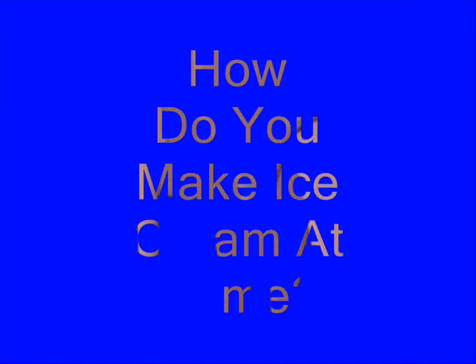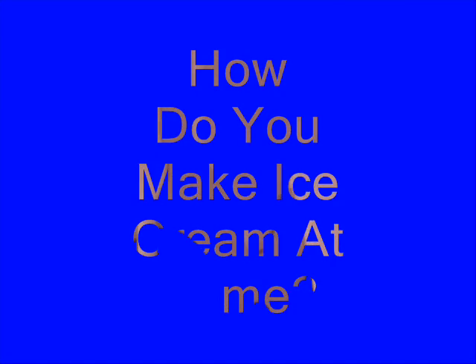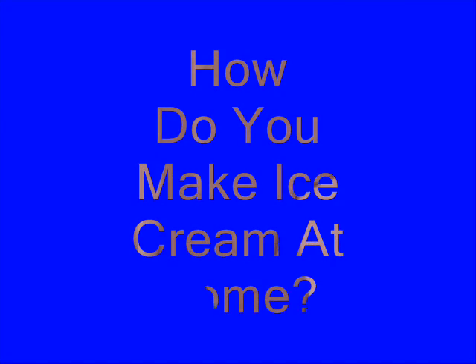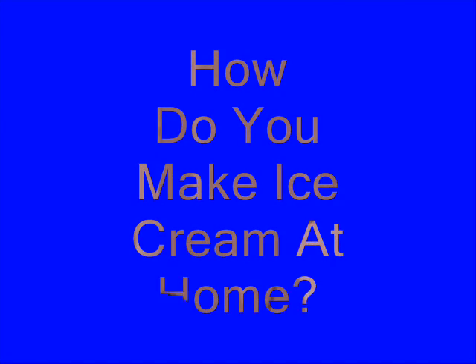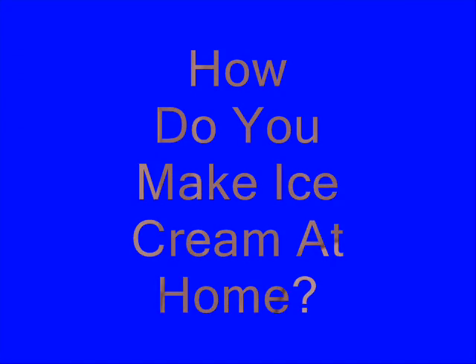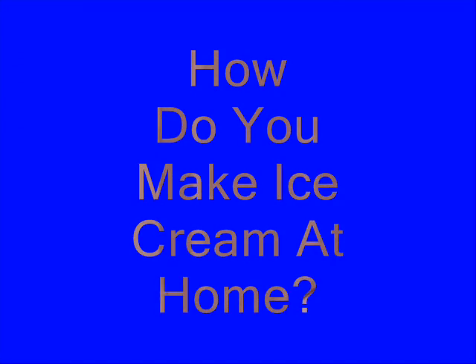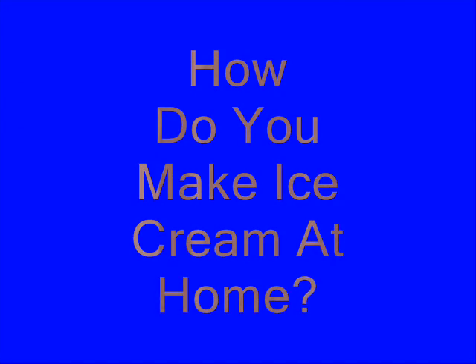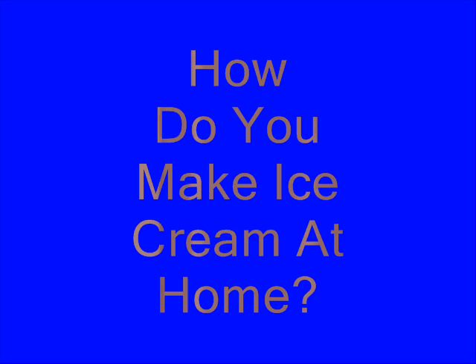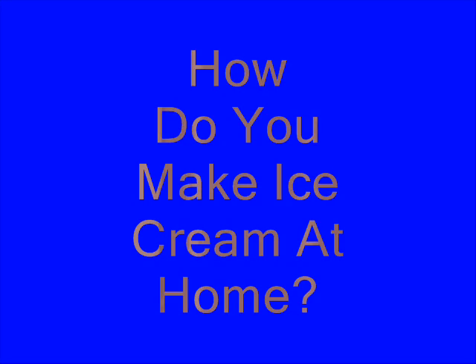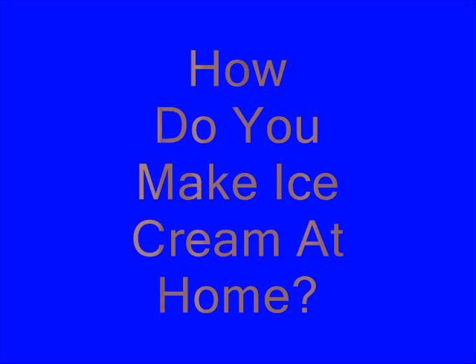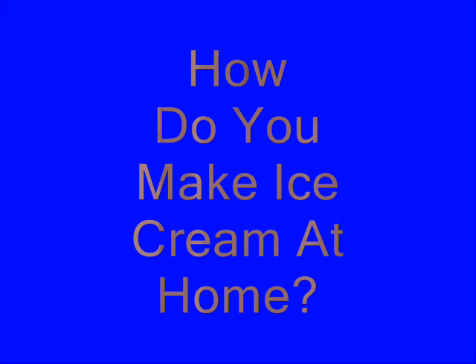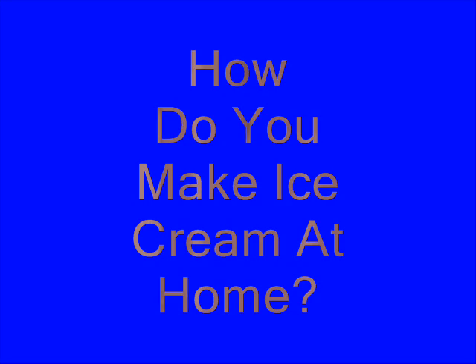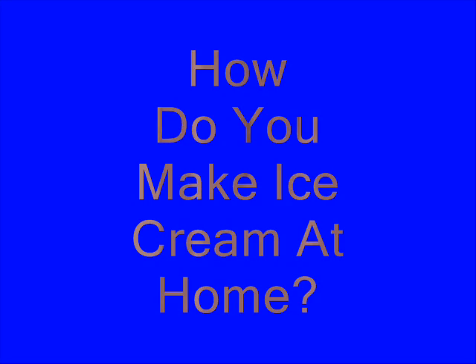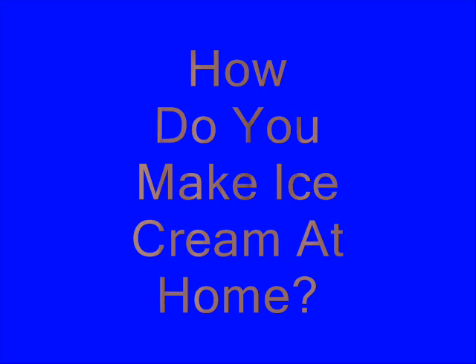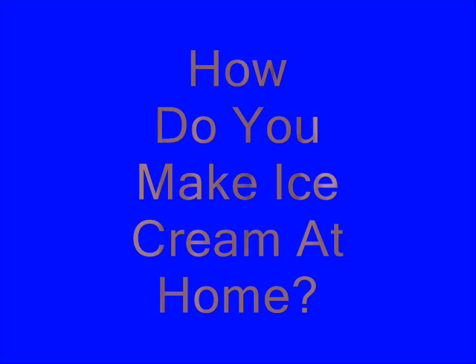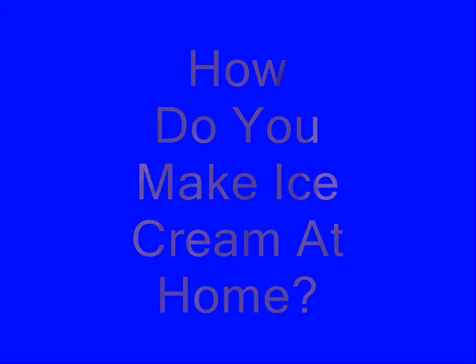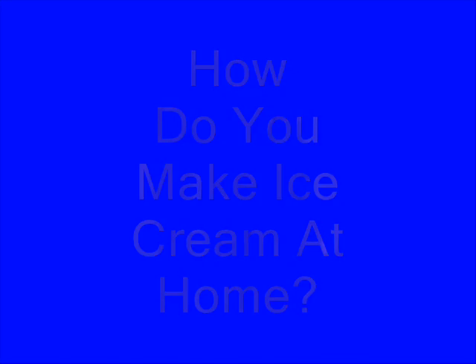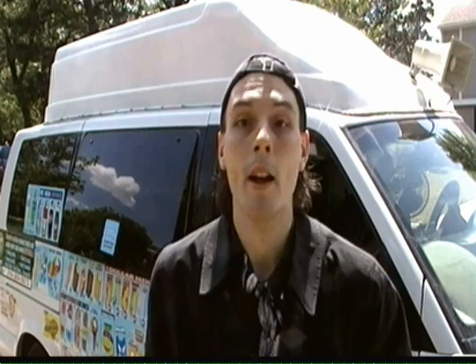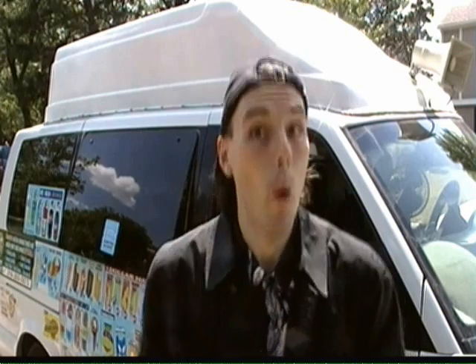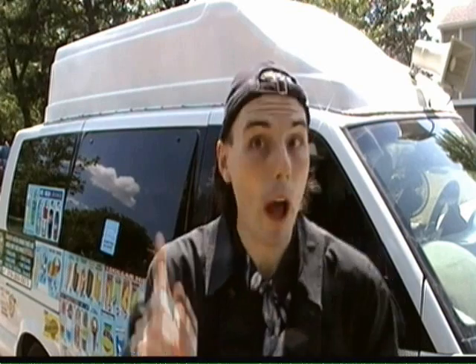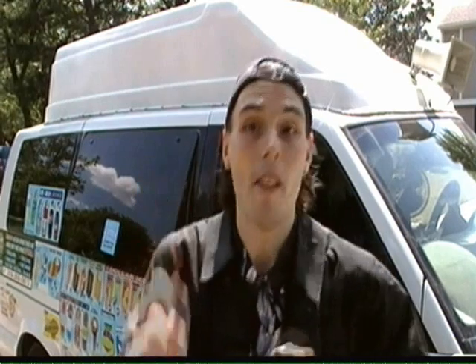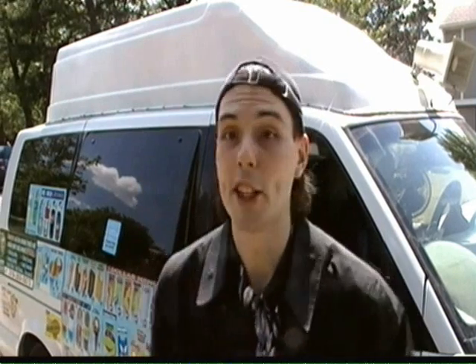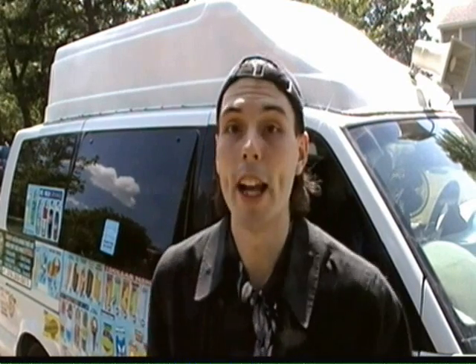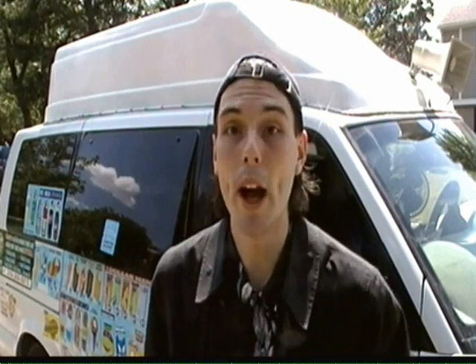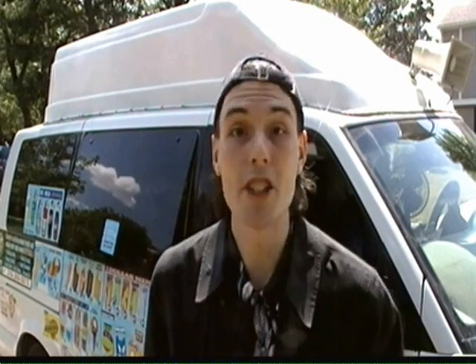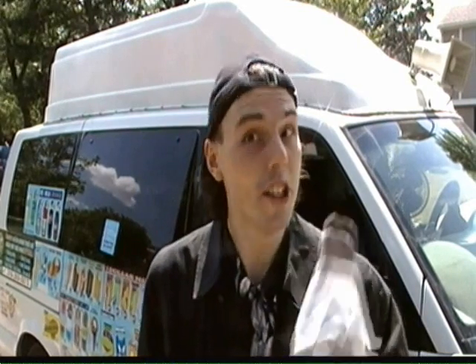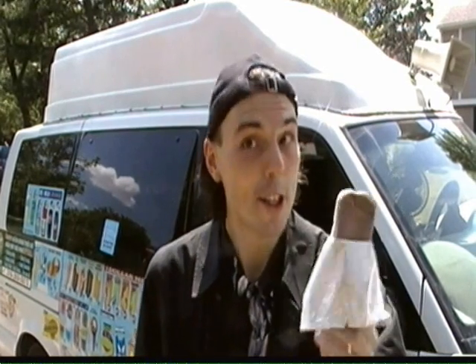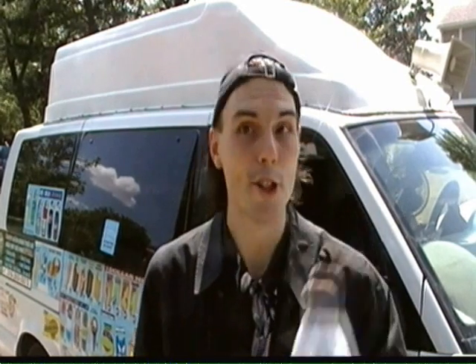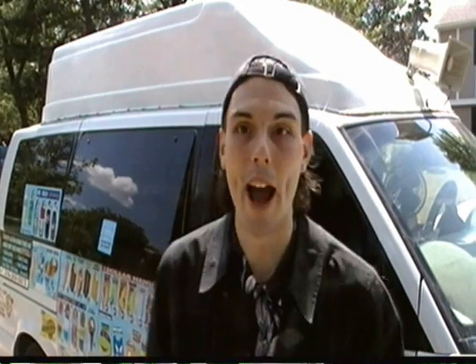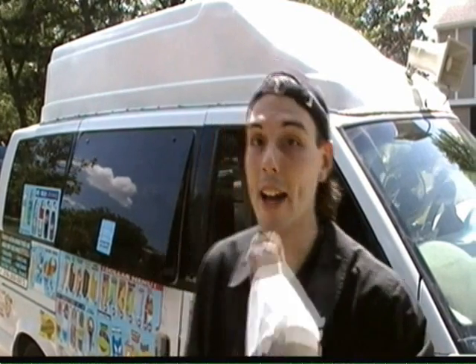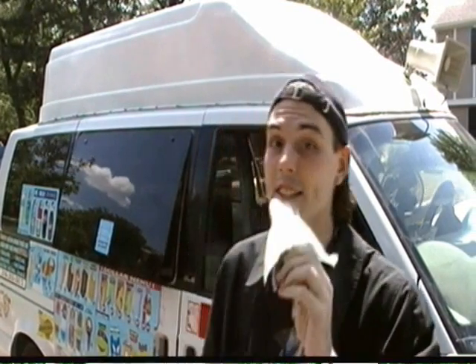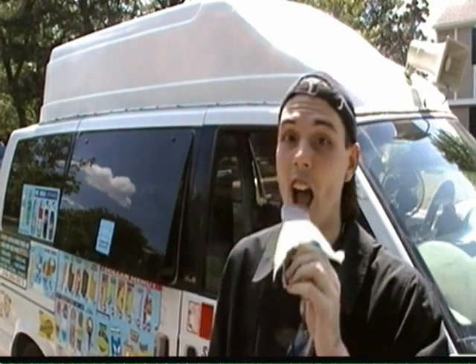How do you make ice cream at home? Well, that's a great question. Try this.